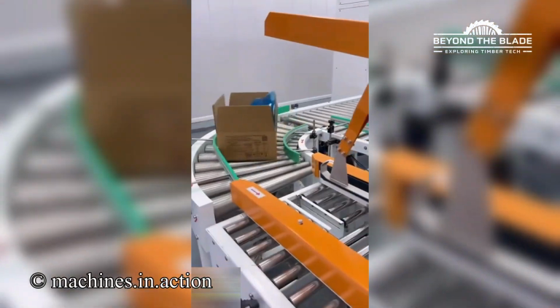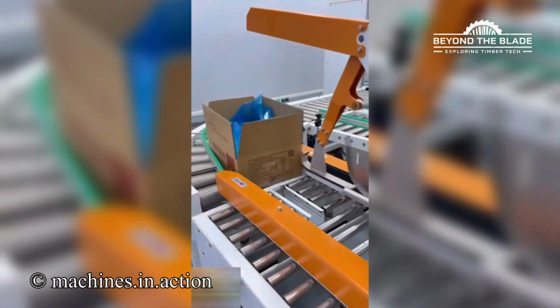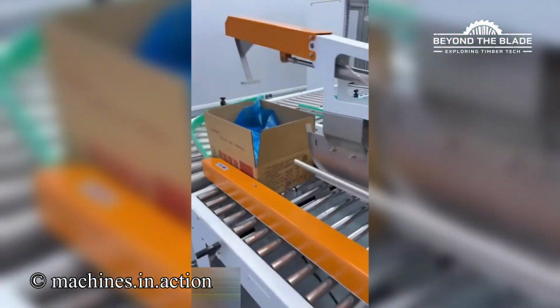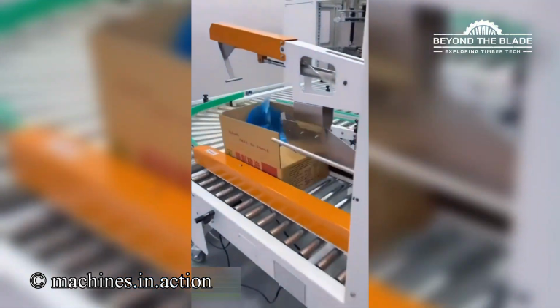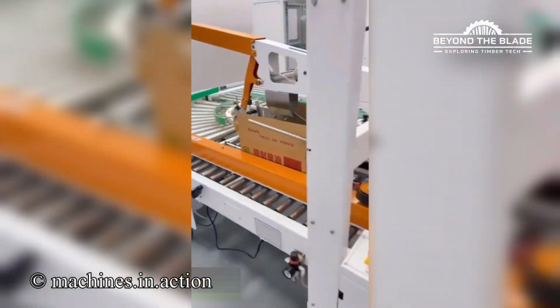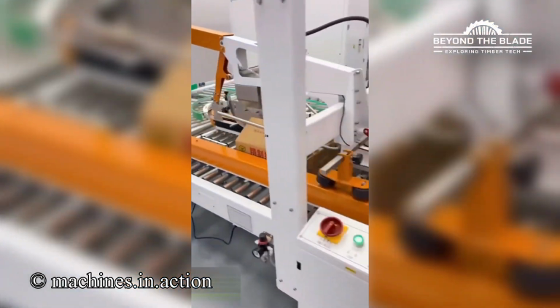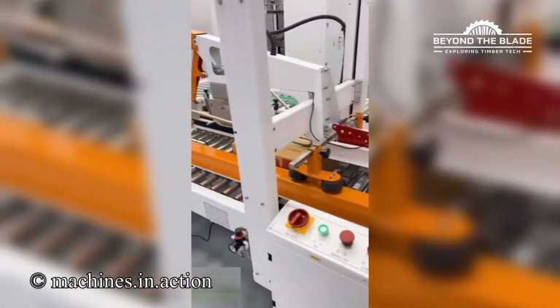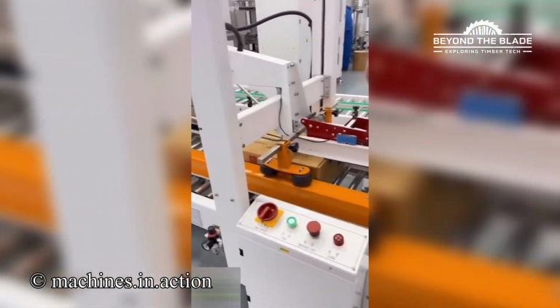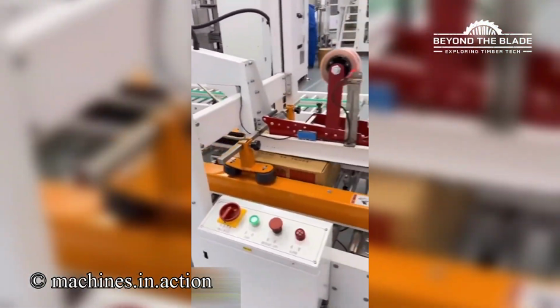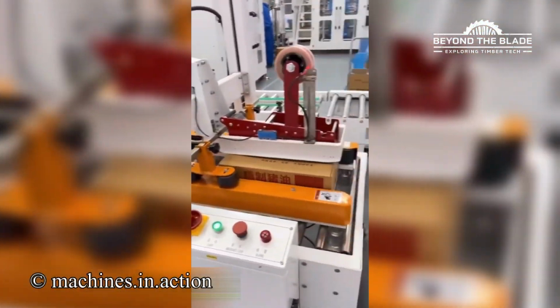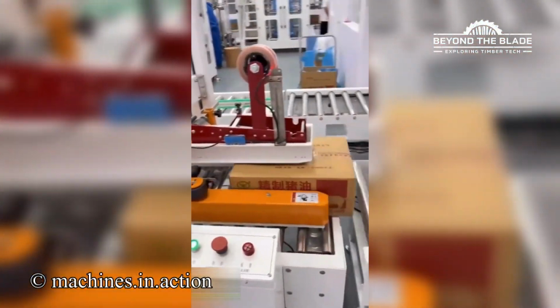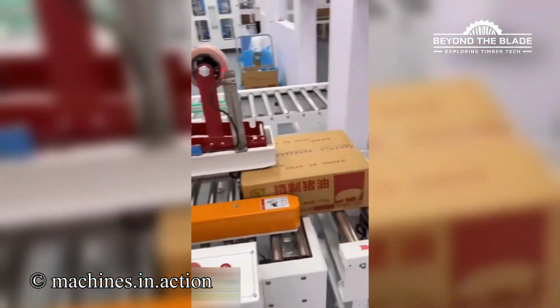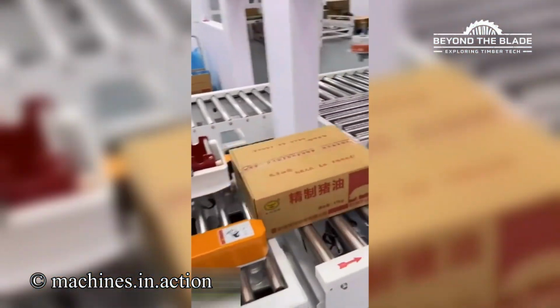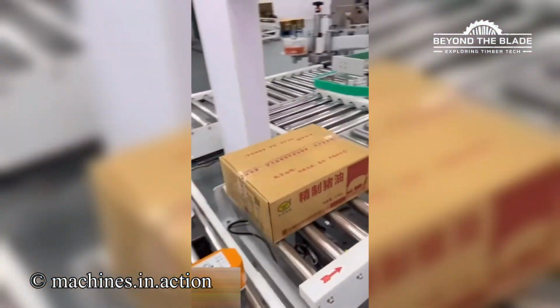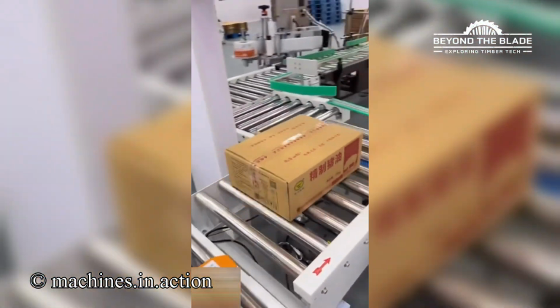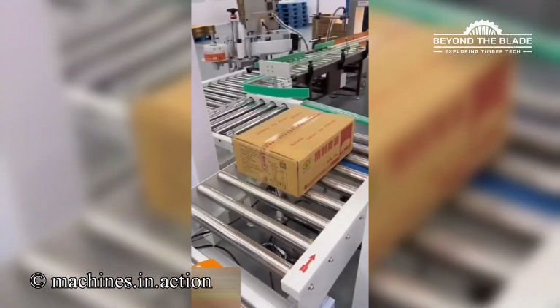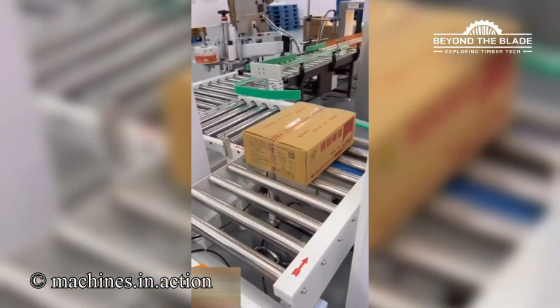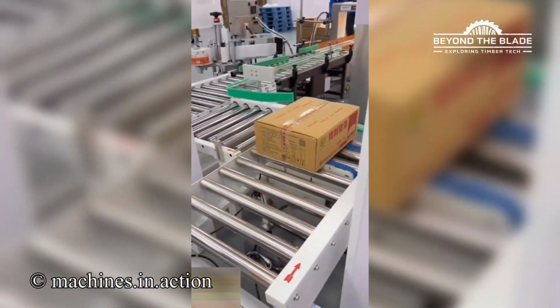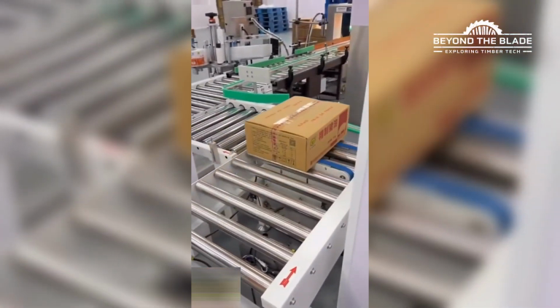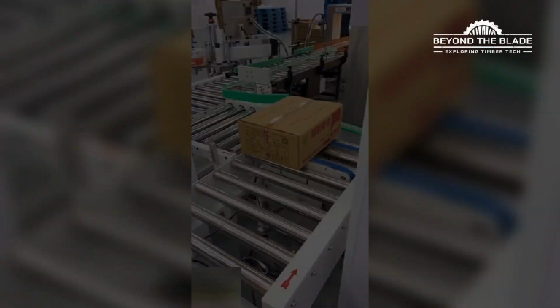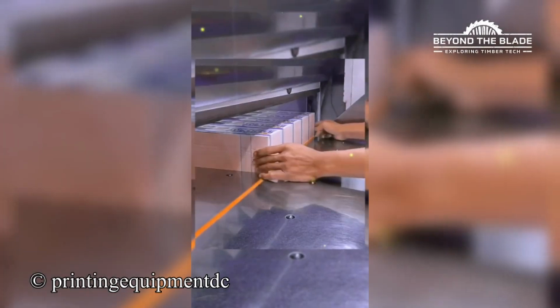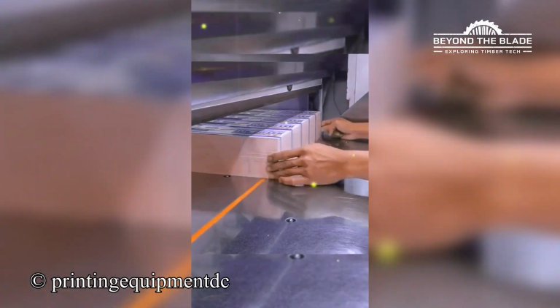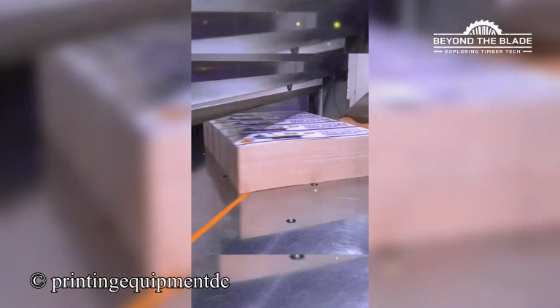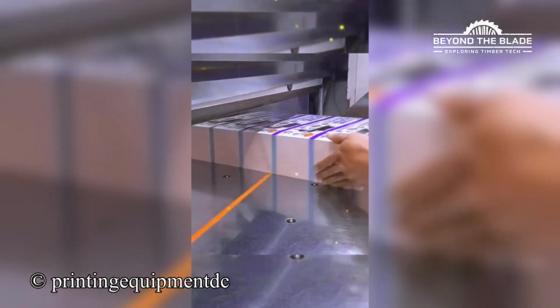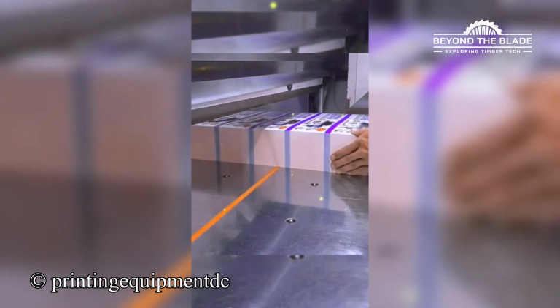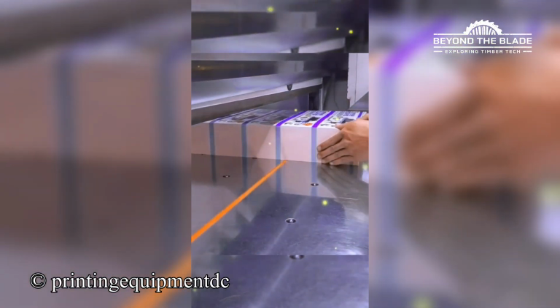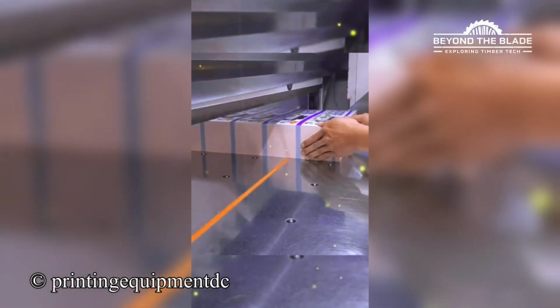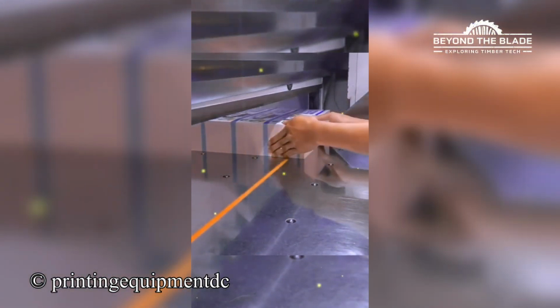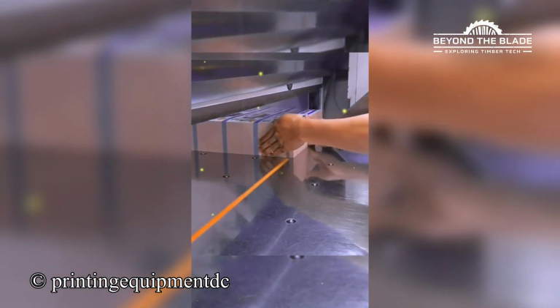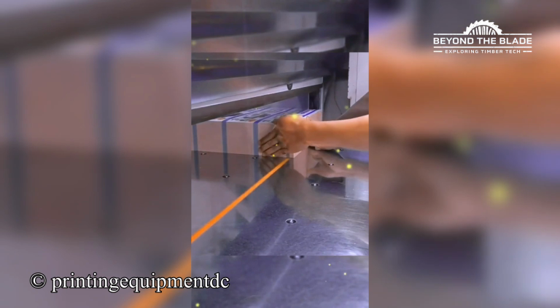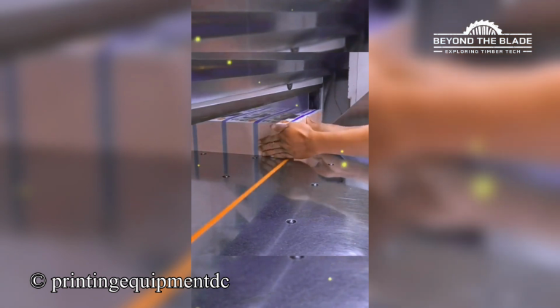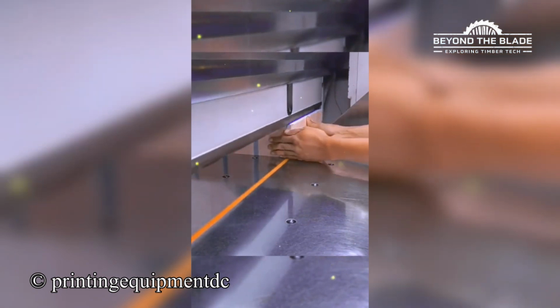Box sealed in seconds. Talk about efficiency goals. This machine cuts paper like it's butter — who needs a knife?